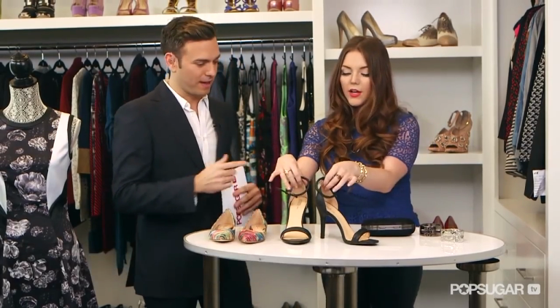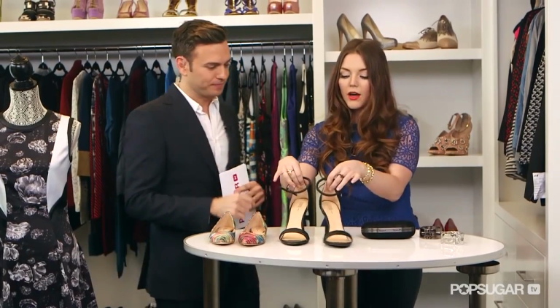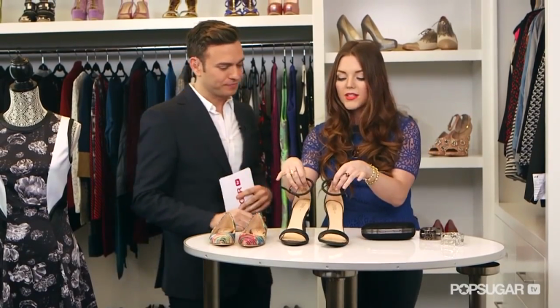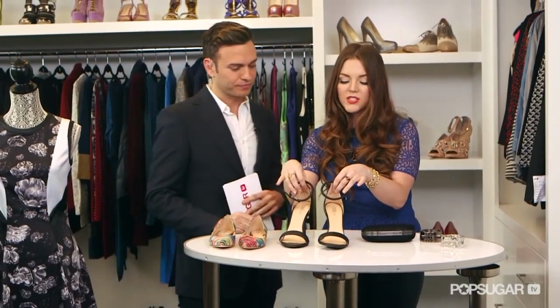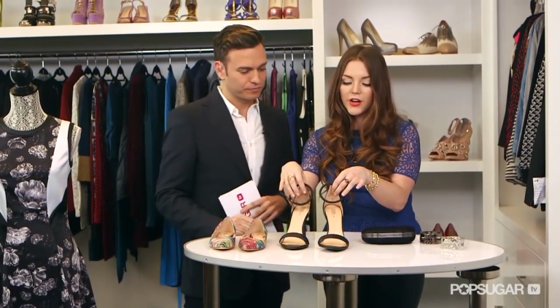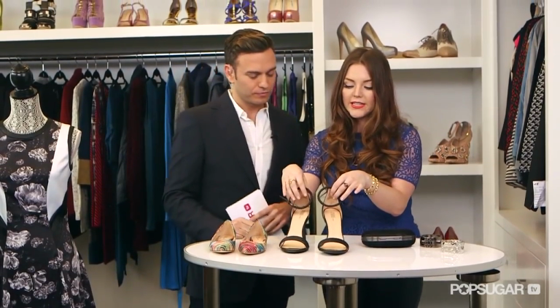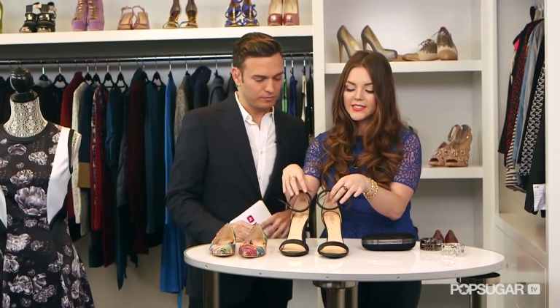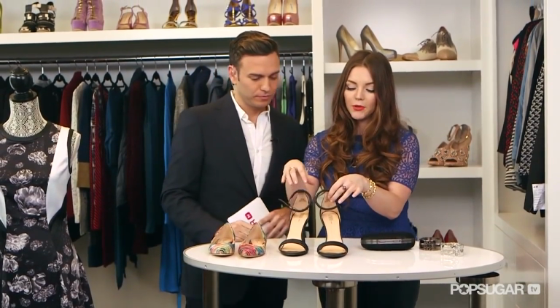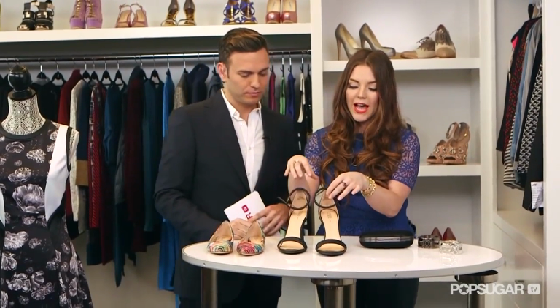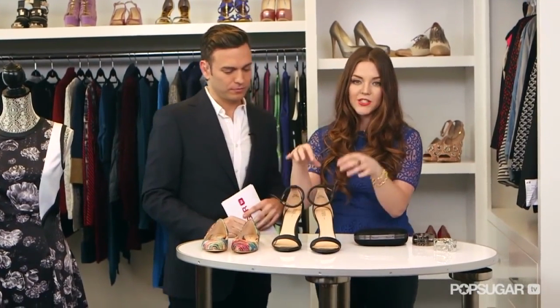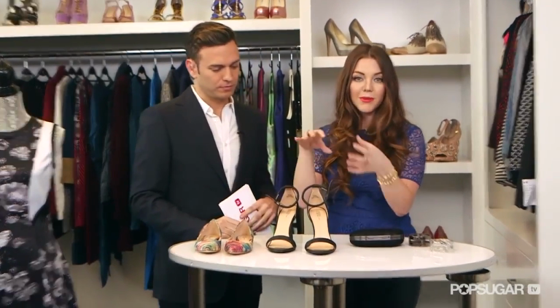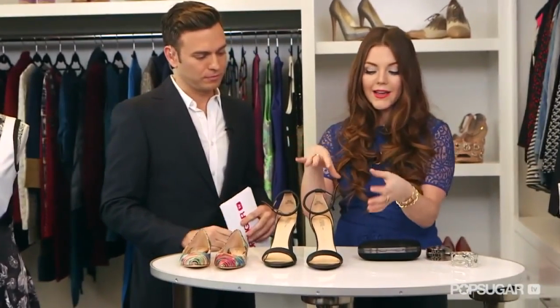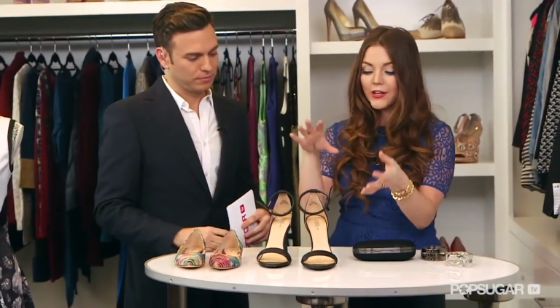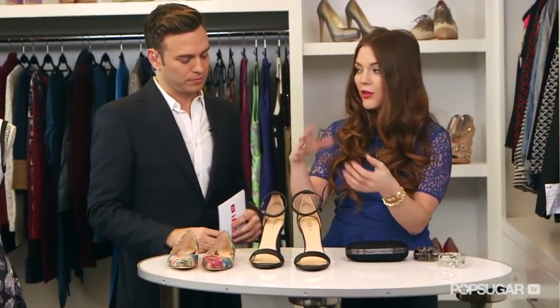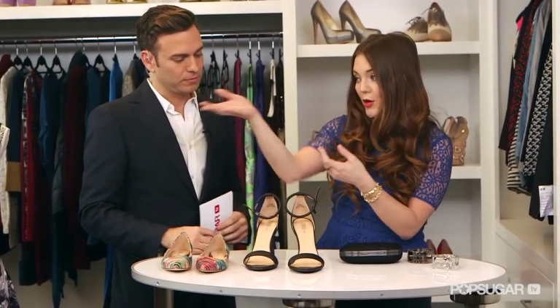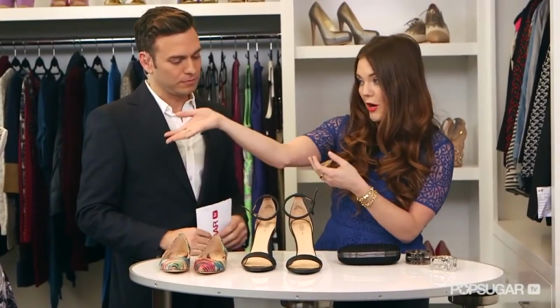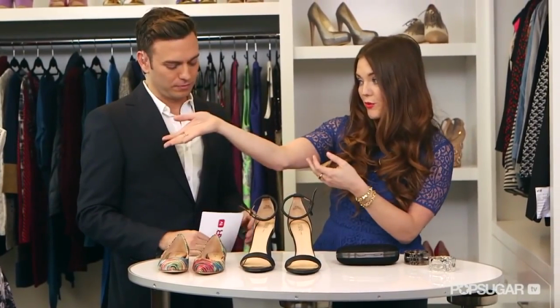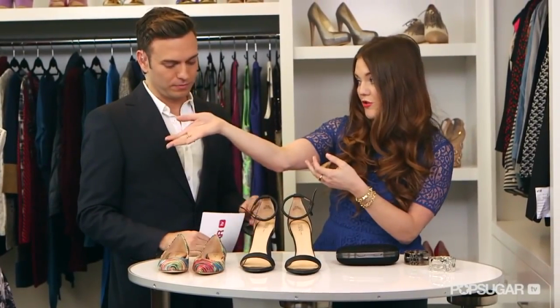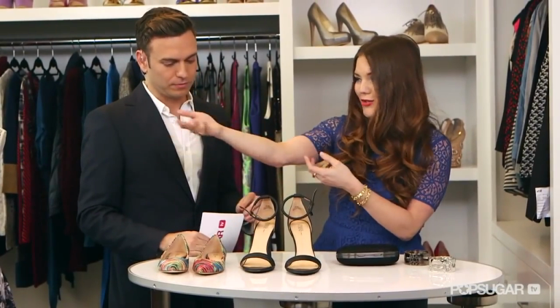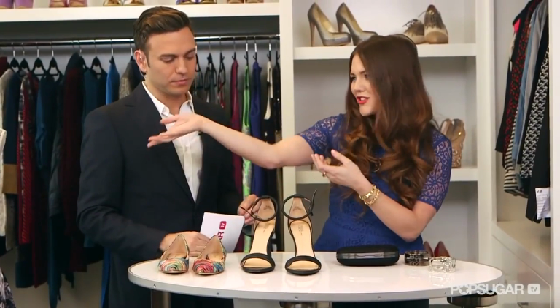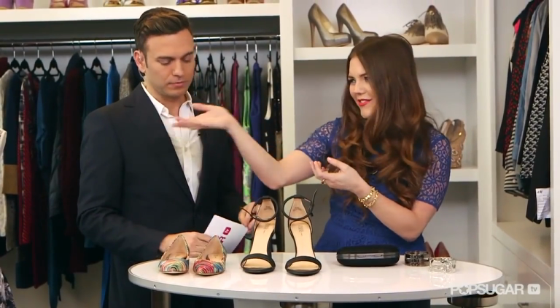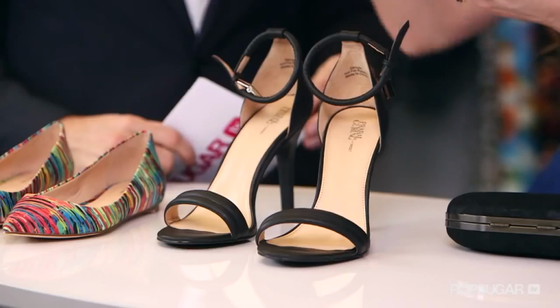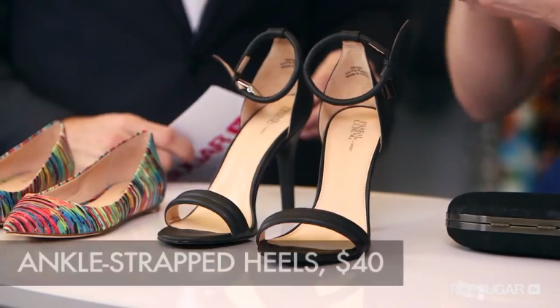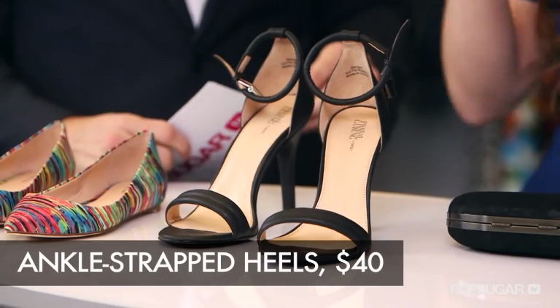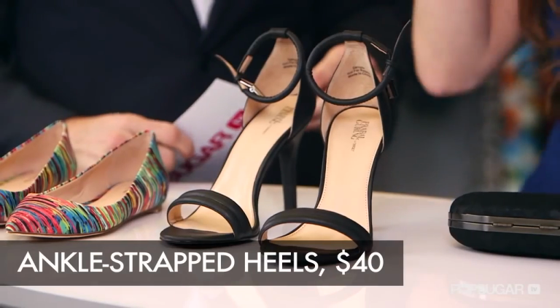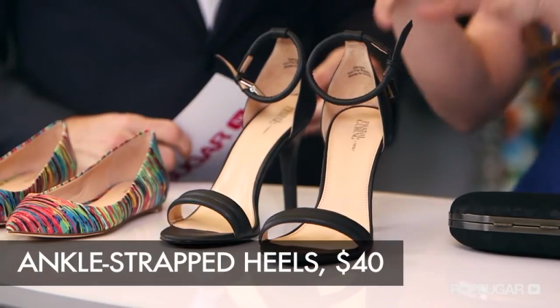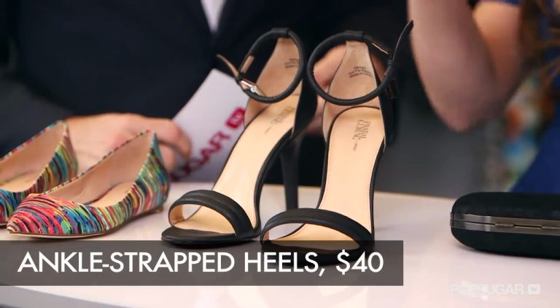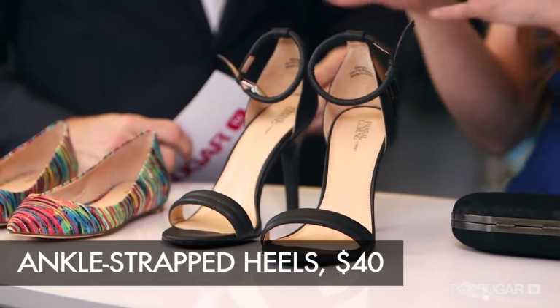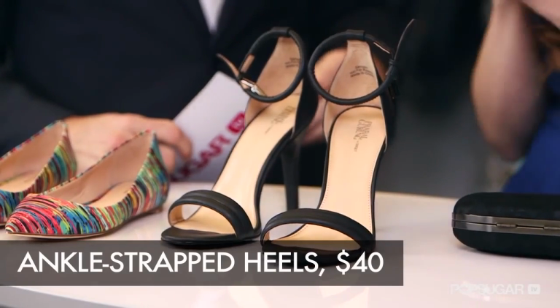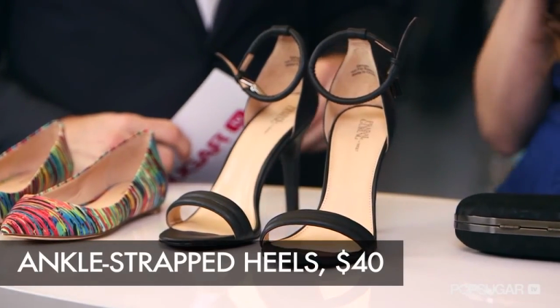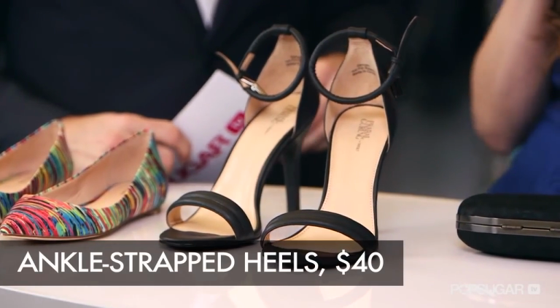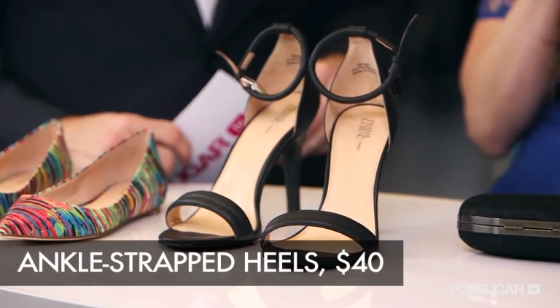This is just a very easy staple to have — a black heel. This would go great with a red dress or actually any of these dresses; just a good mainstay to have in your wardrobe.